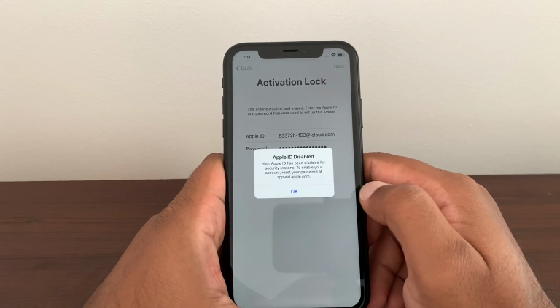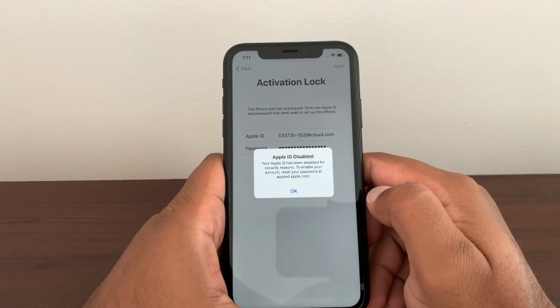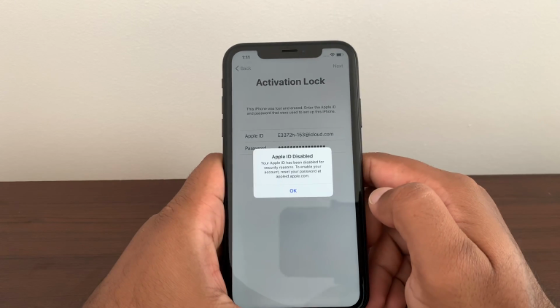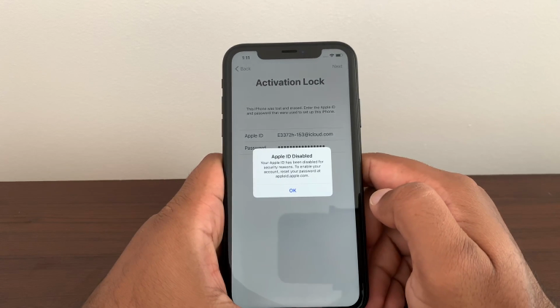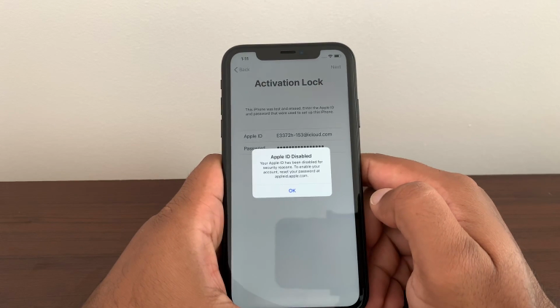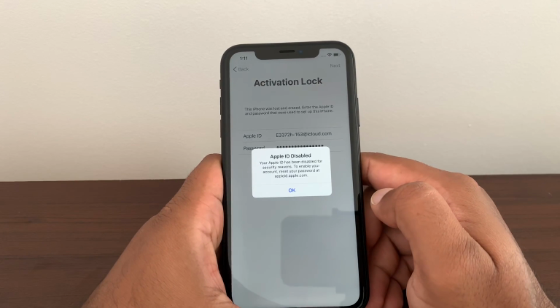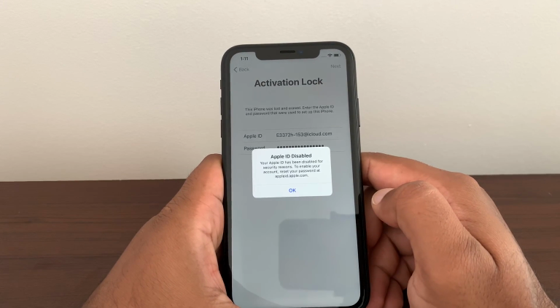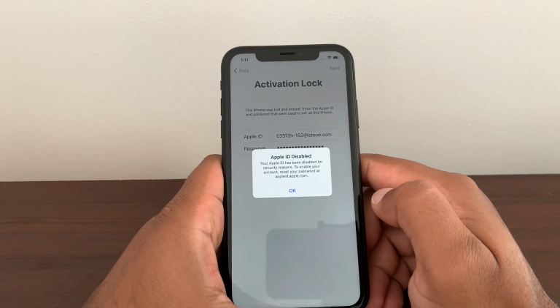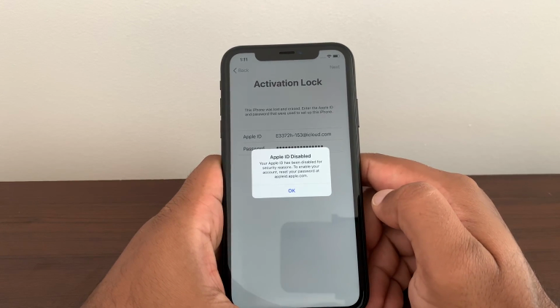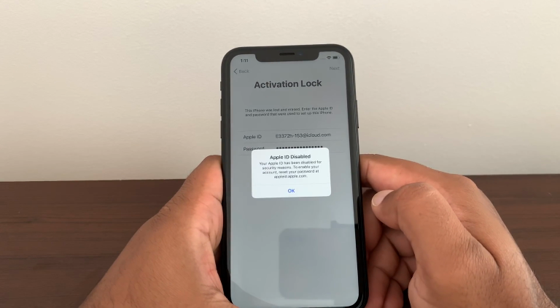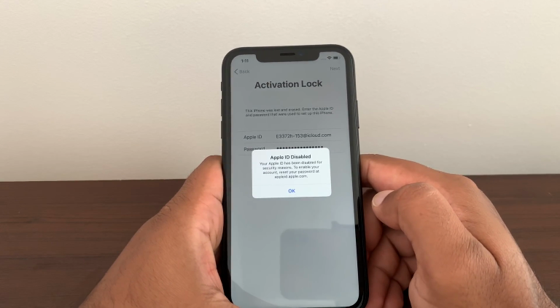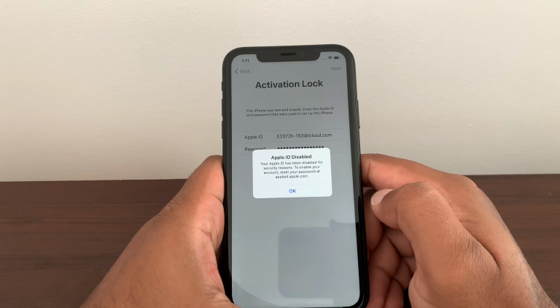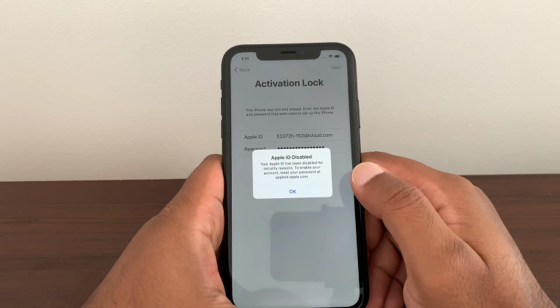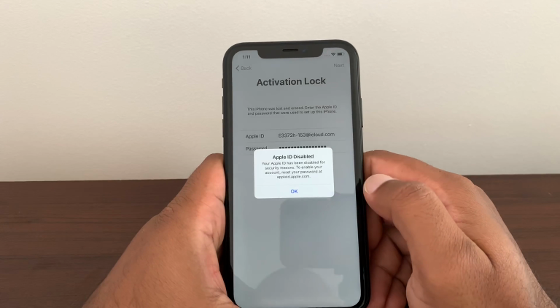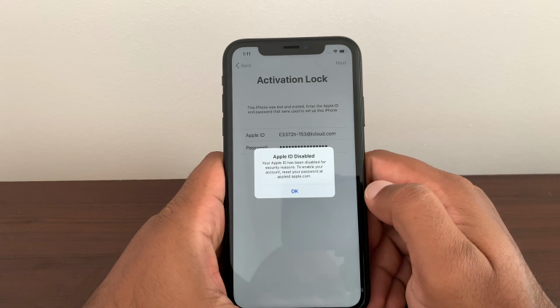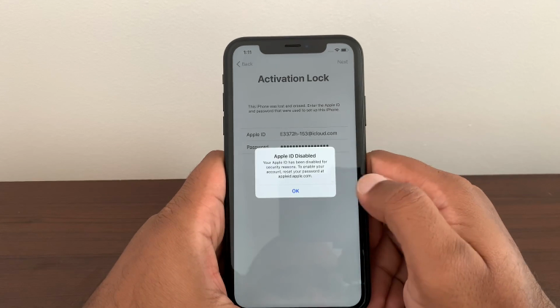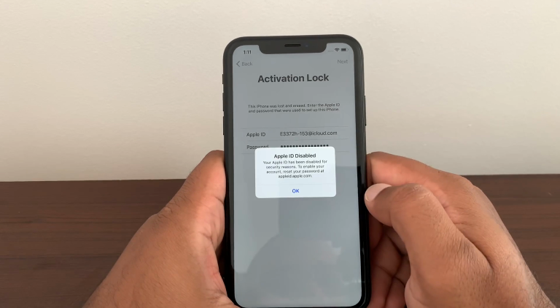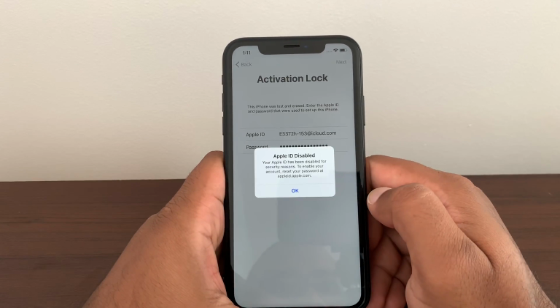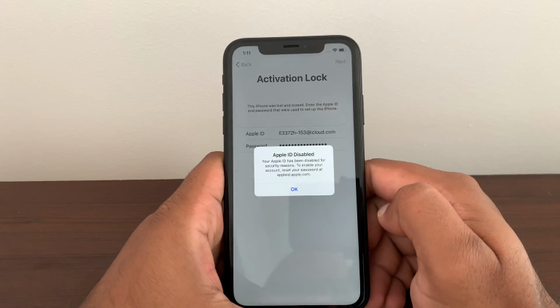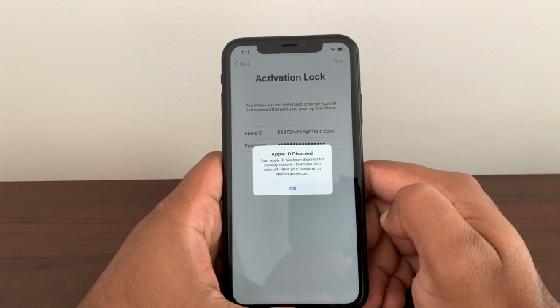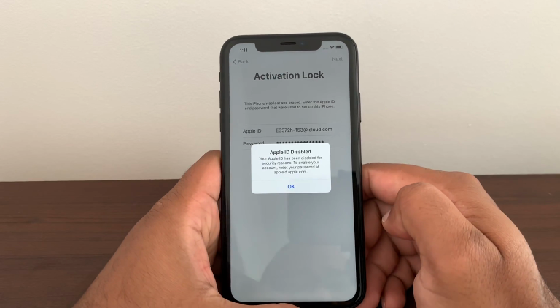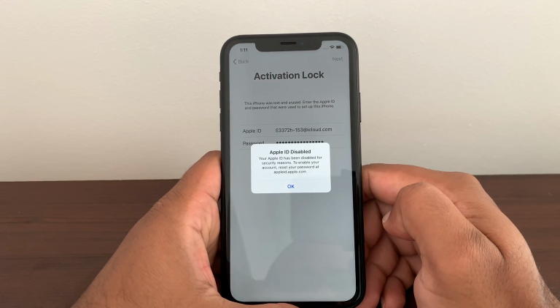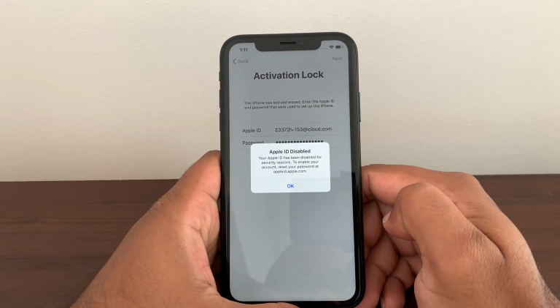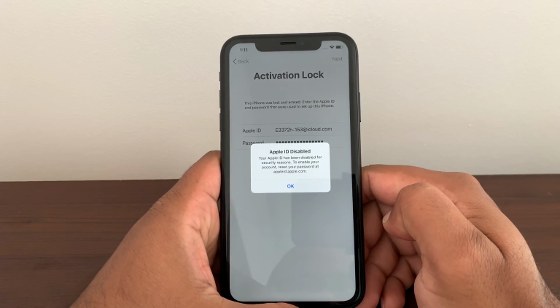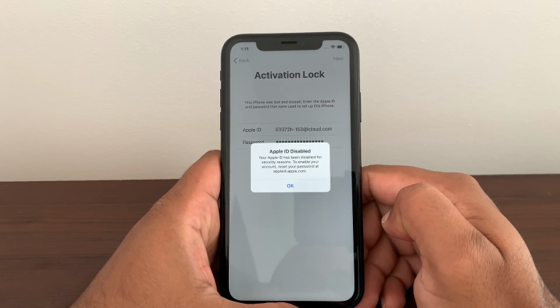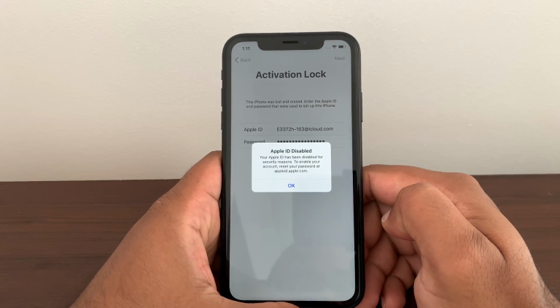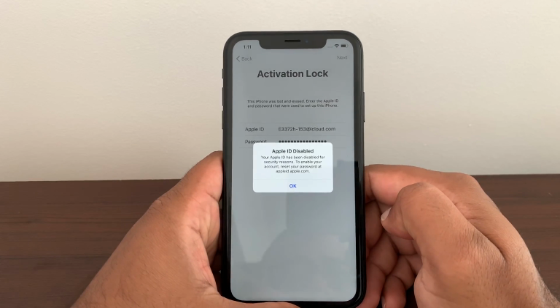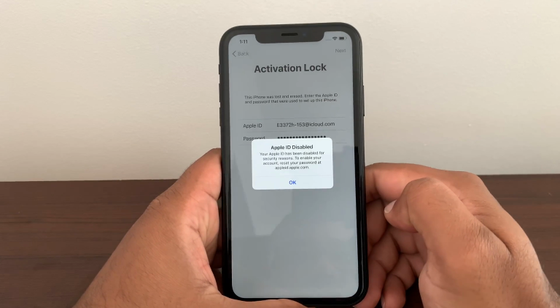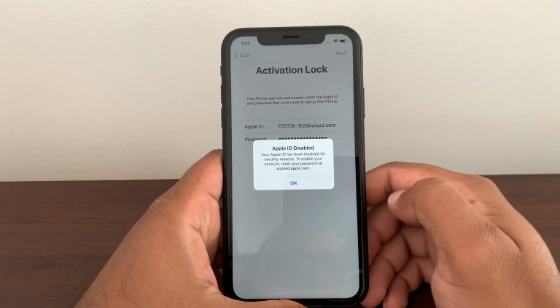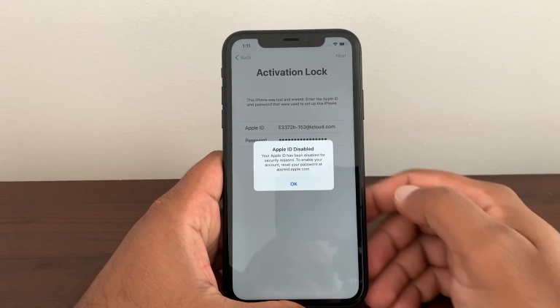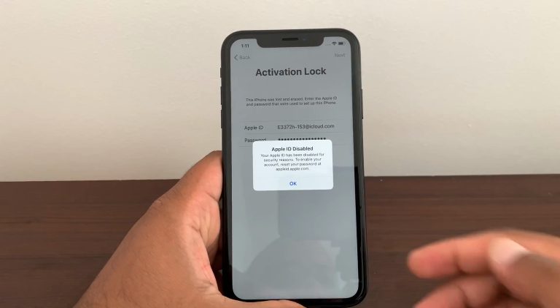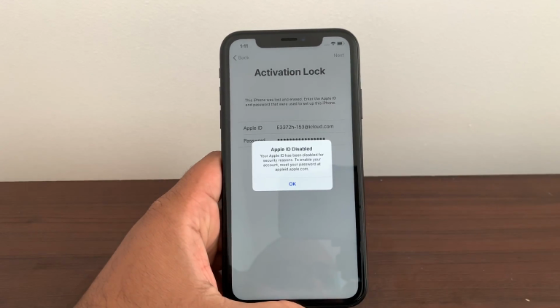If you have a different problem, make sure you comment your problem and check your reply messages. At this time, 'Apple ID is disabled.' Loads of people are writing that their Apple ID is disabled due to security reasons, asking for a solution — so this is our solution.